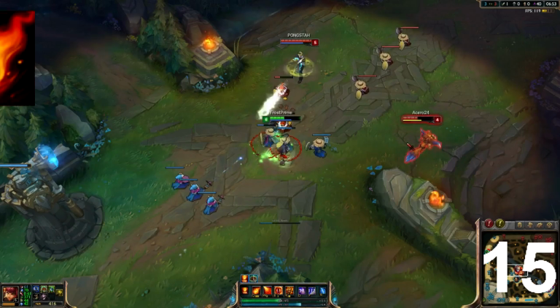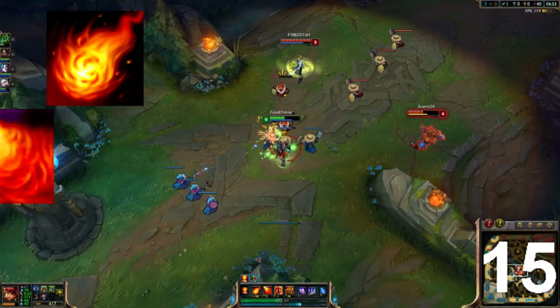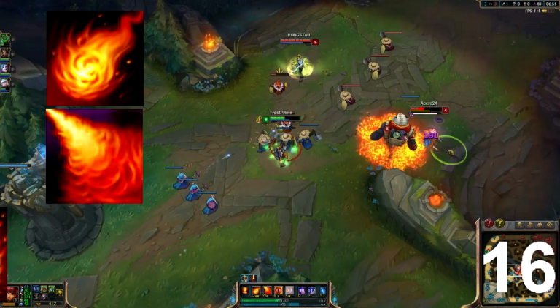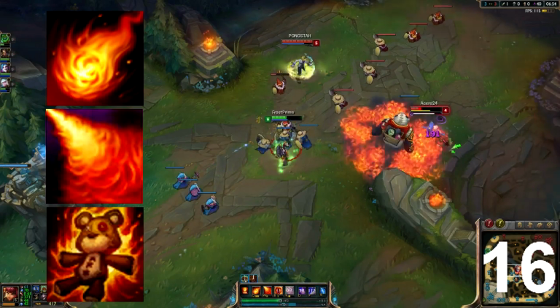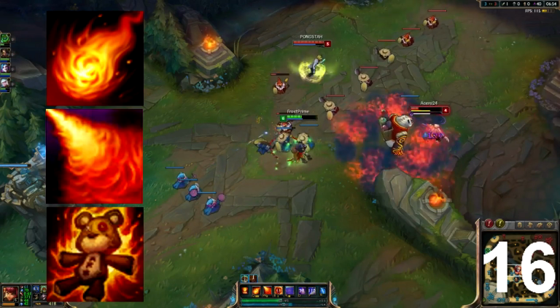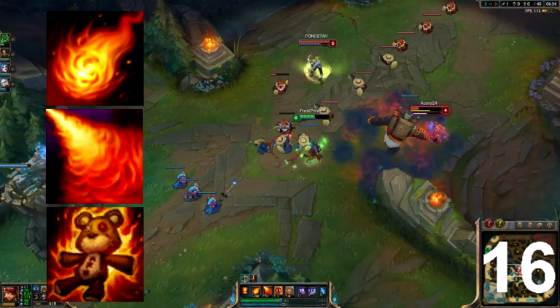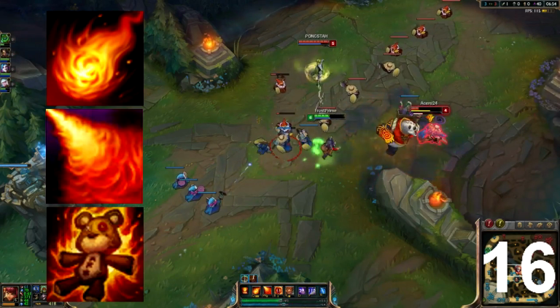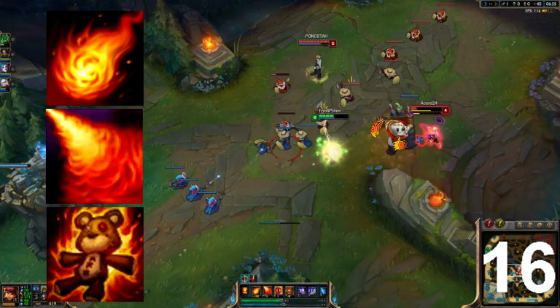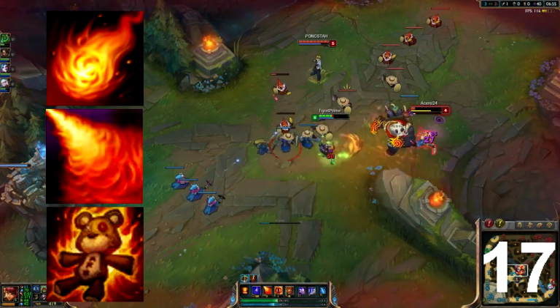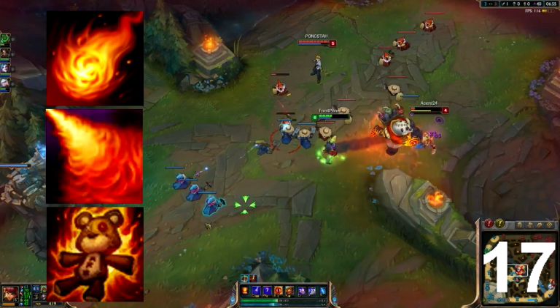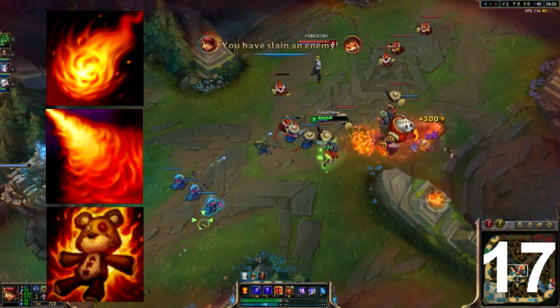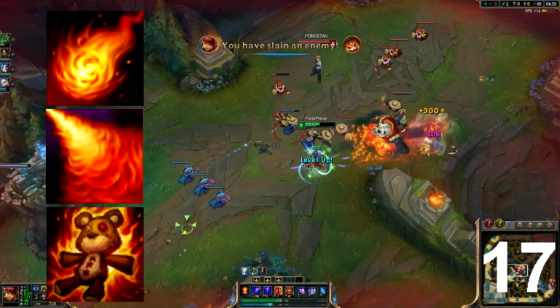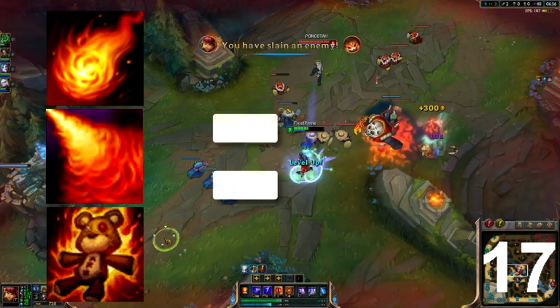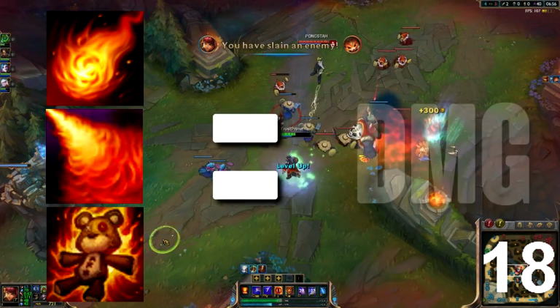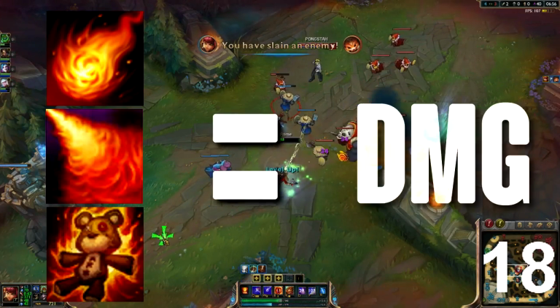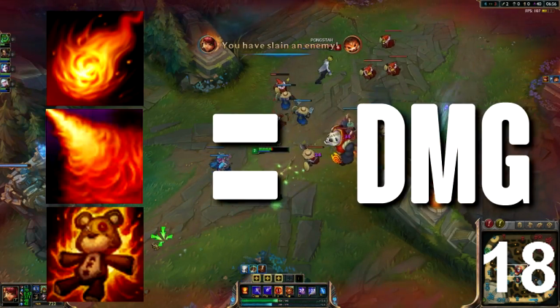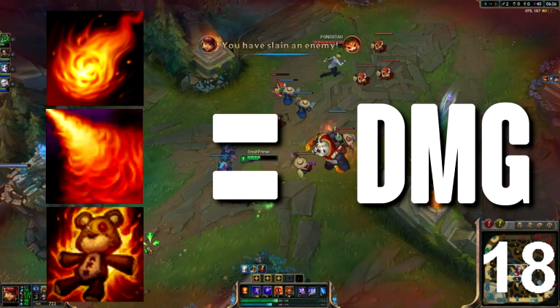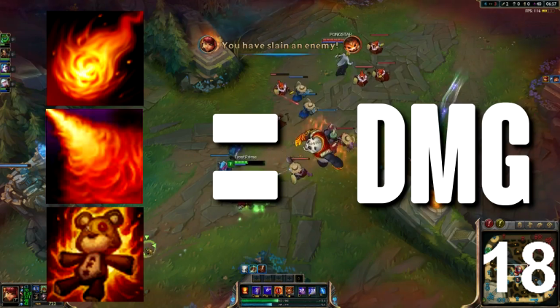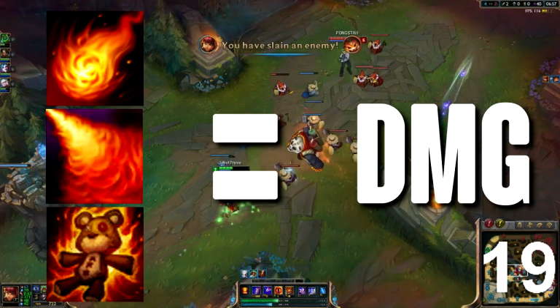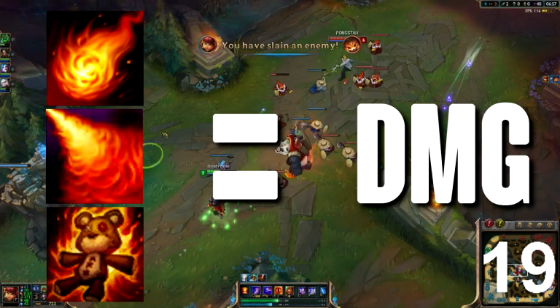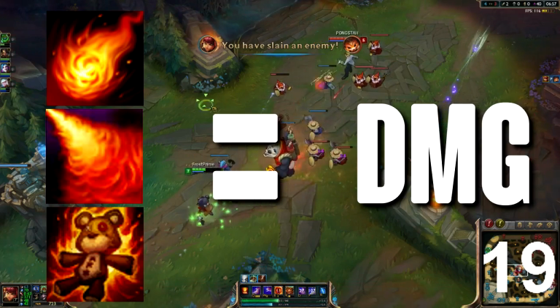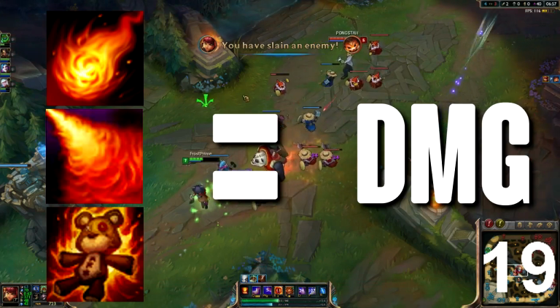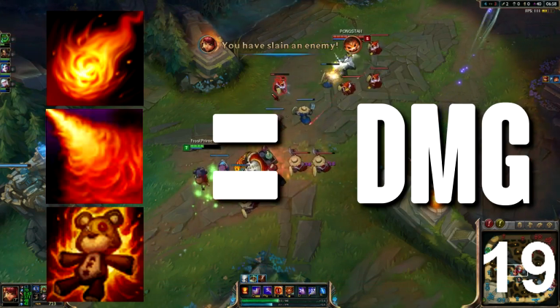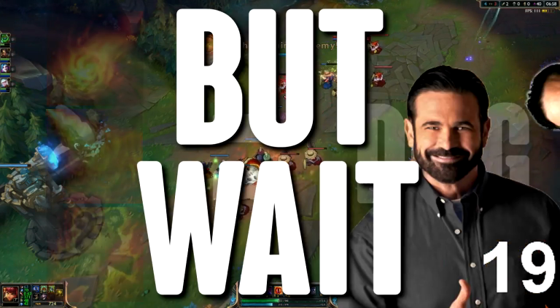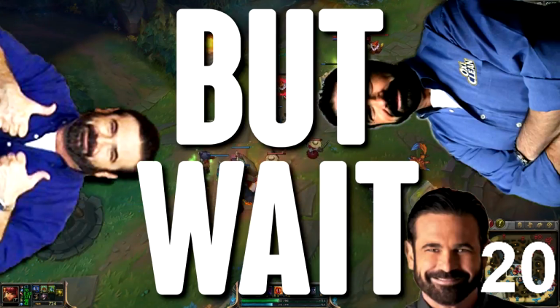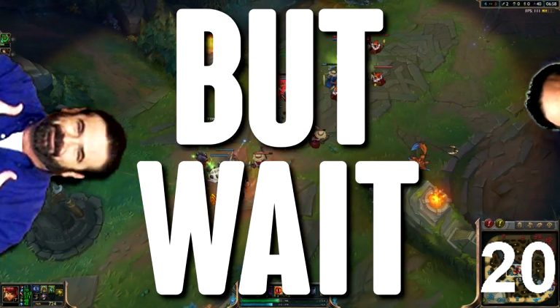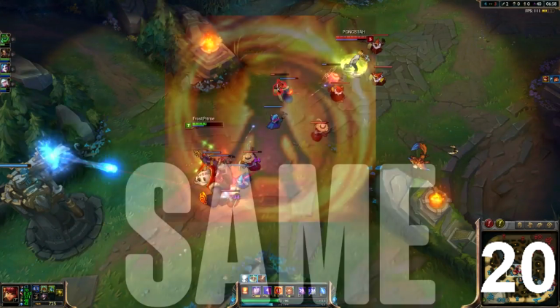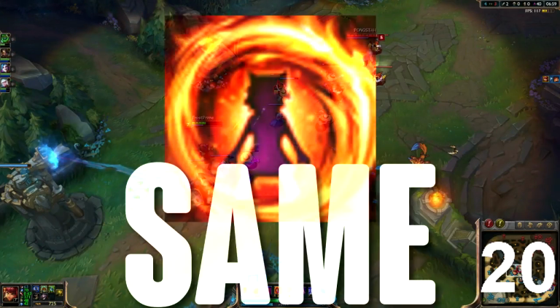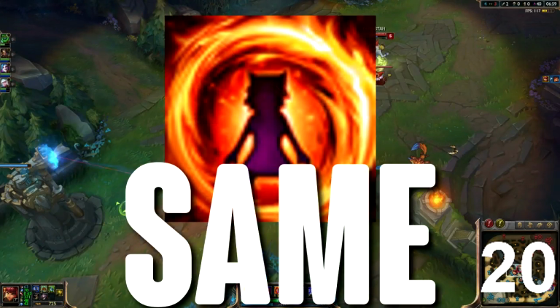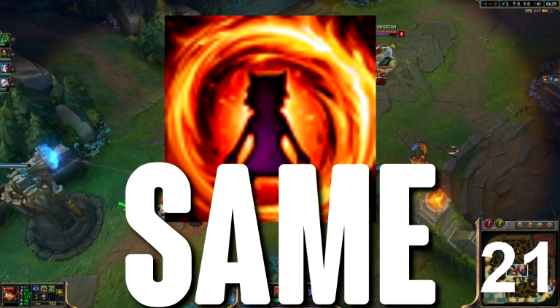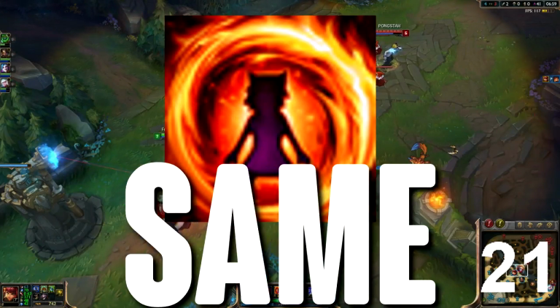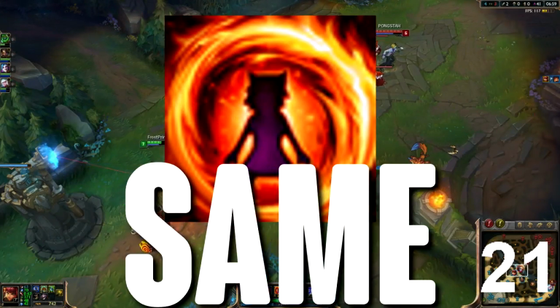Three out of four of Annie's abilities do the same thing: damage. Exciting, right? But wait — so does her fourth one.